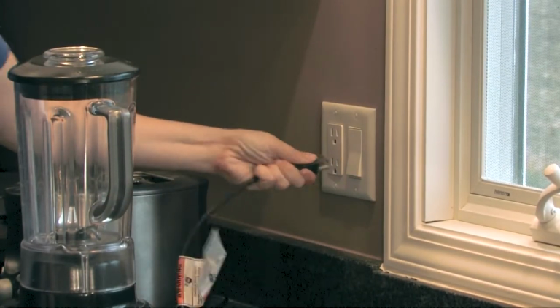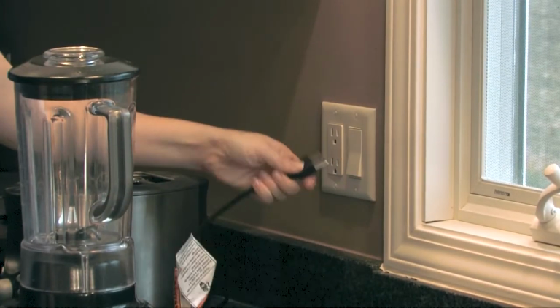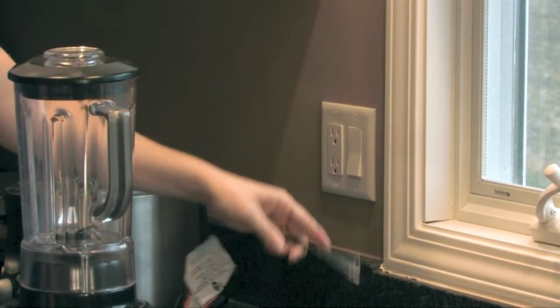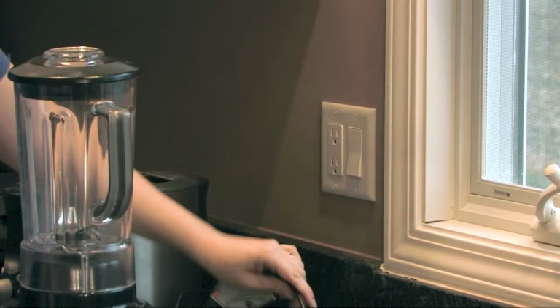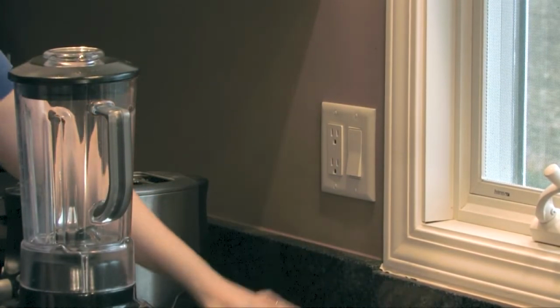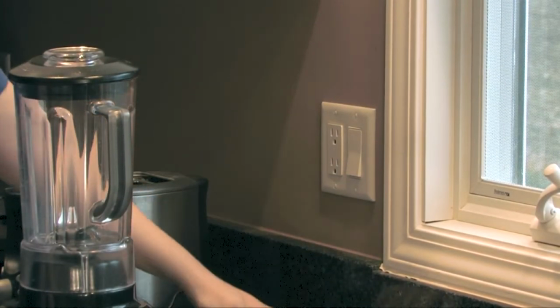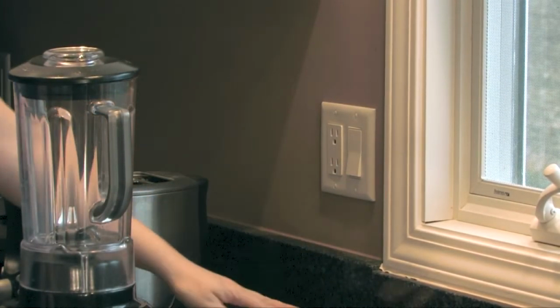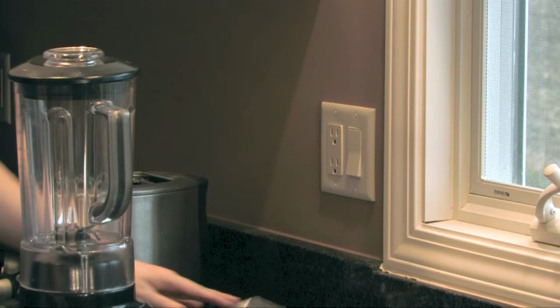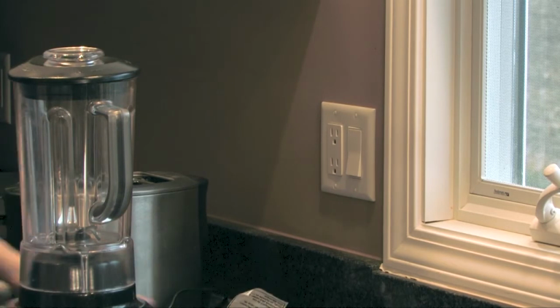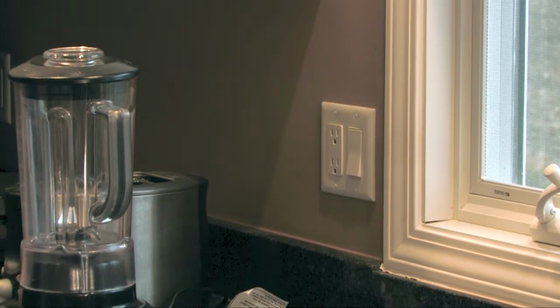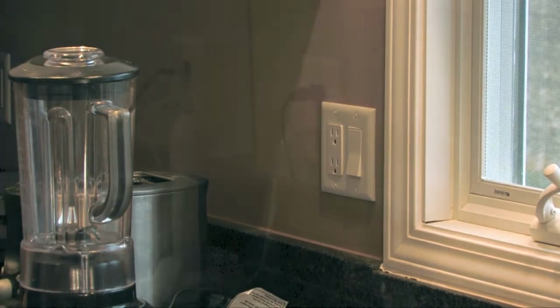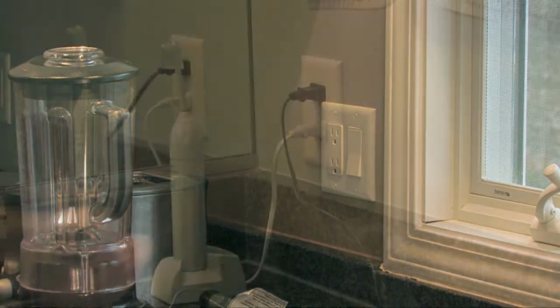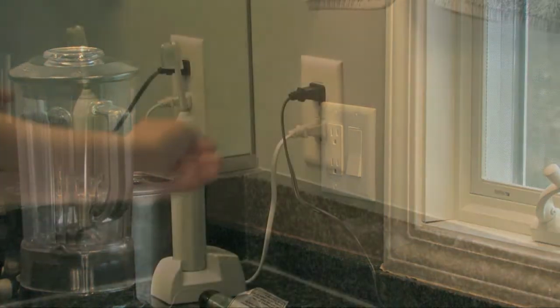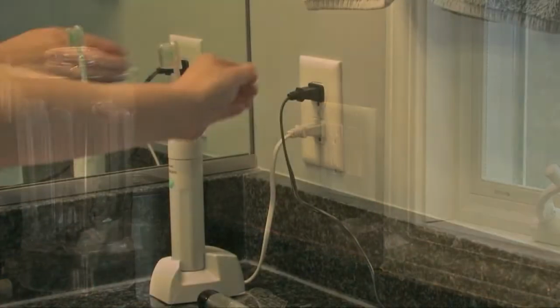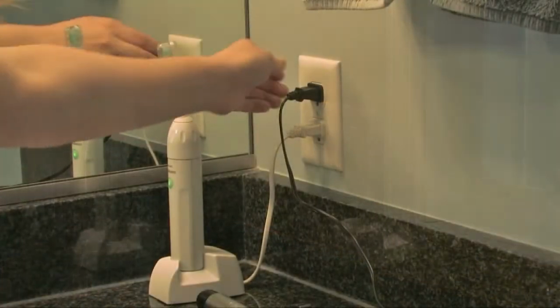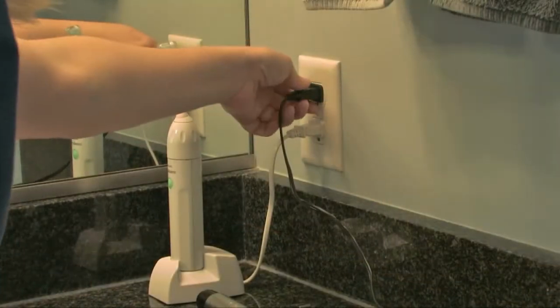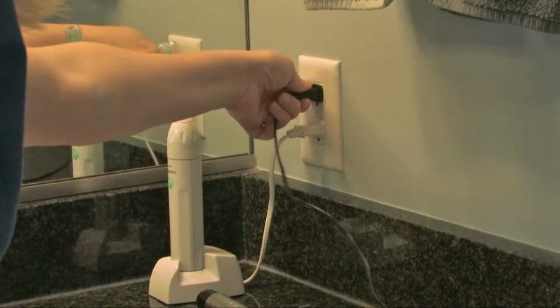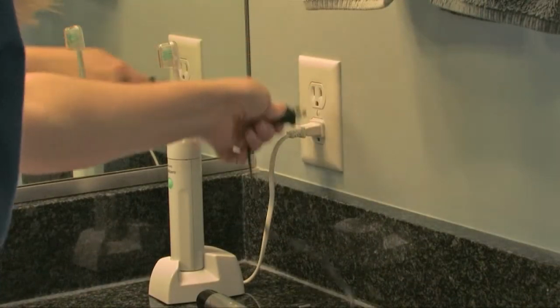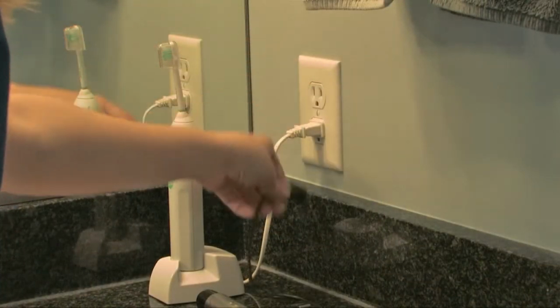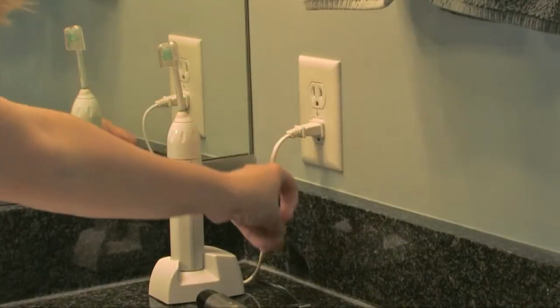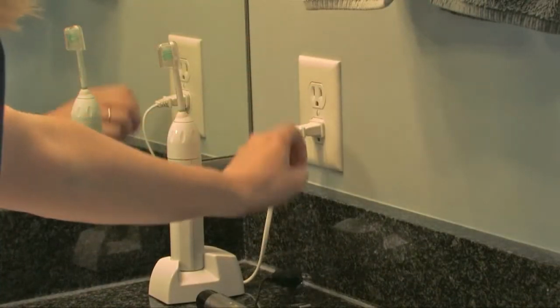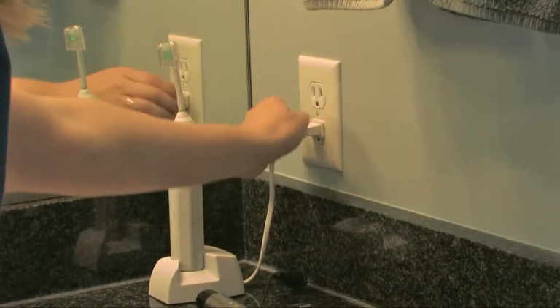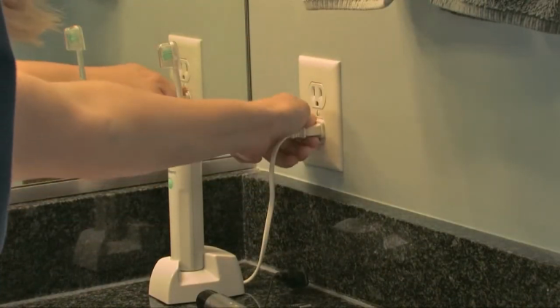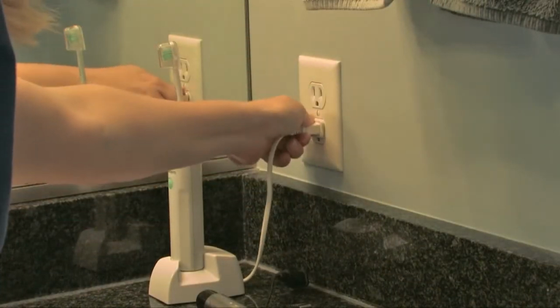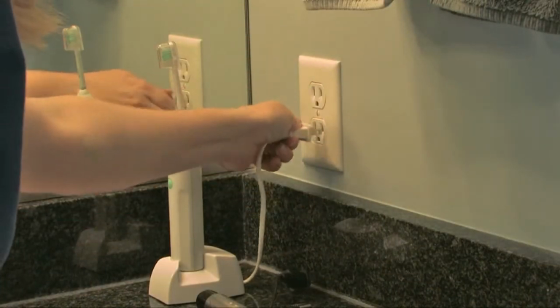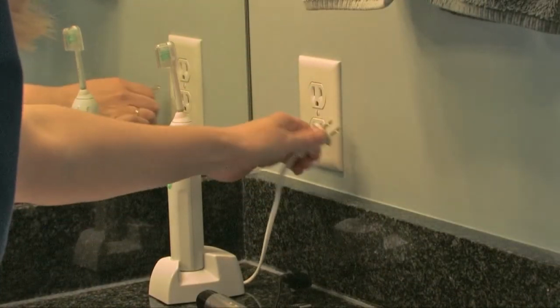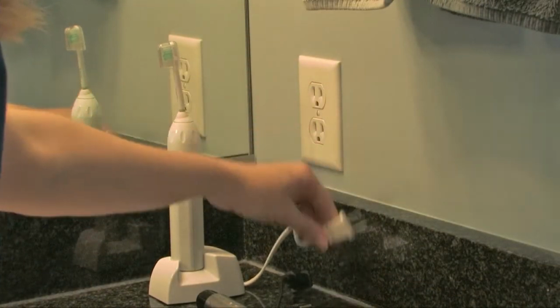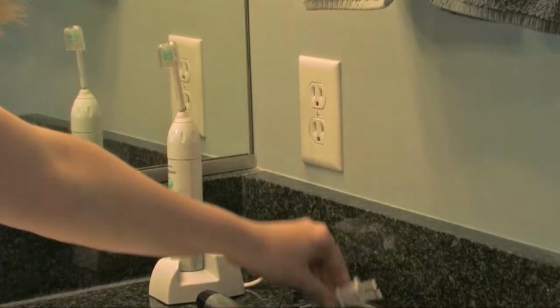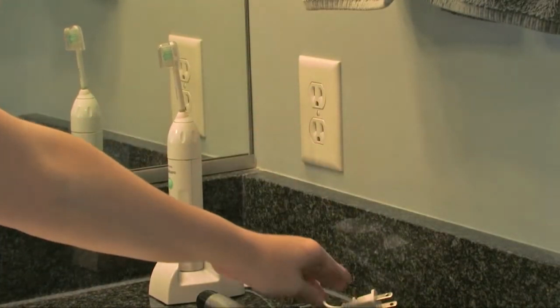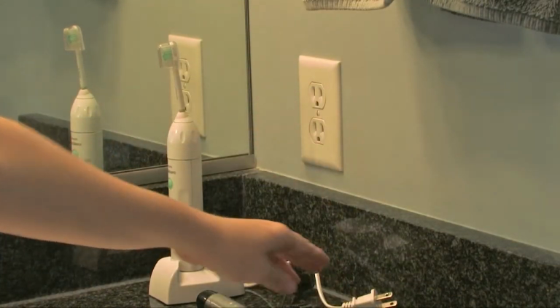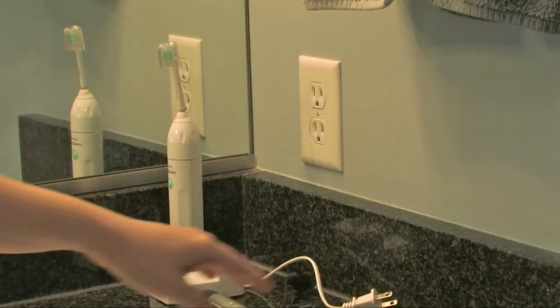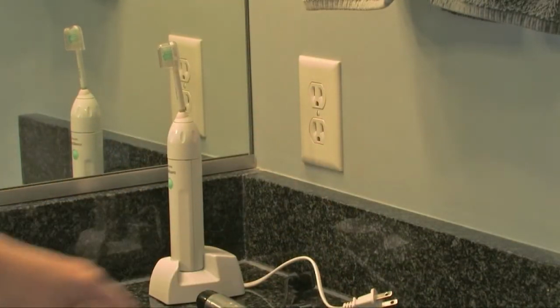And don't forget to unplug kitchen appliances like coffee makers and blenders, and devices in your bathroom like electric toothbrushes, hair dryers, and curling irons.